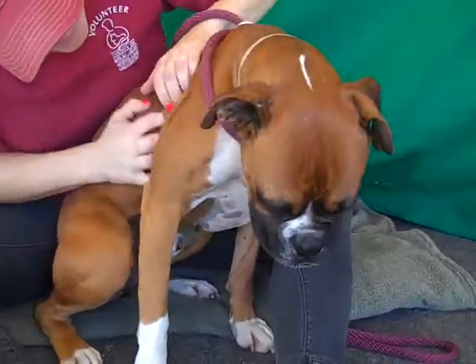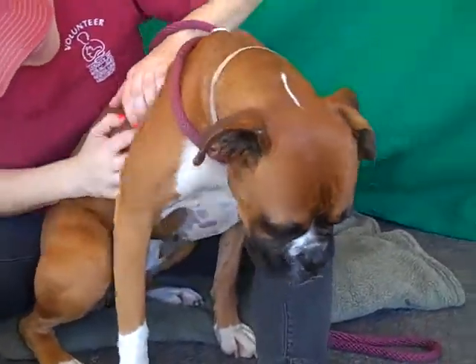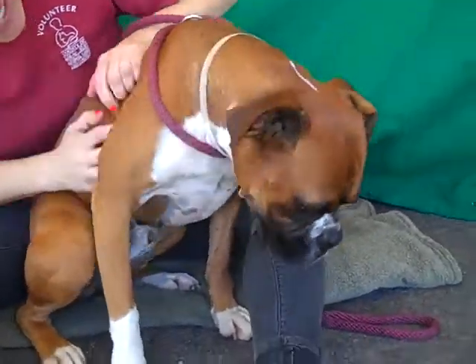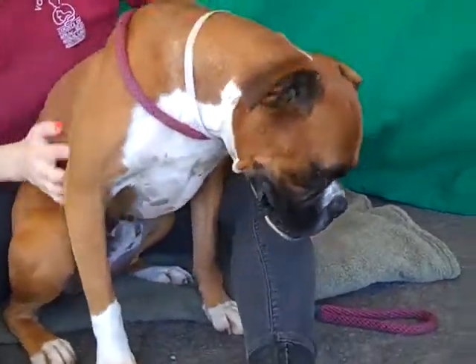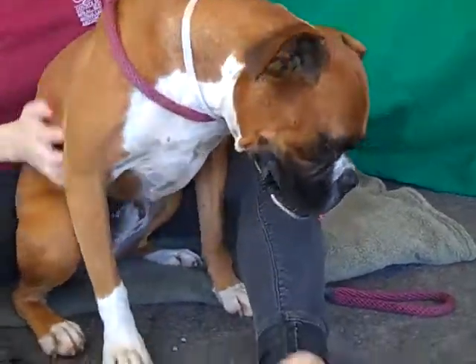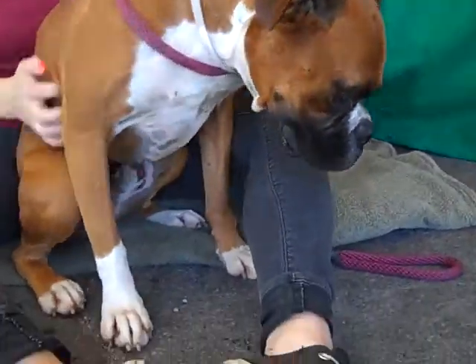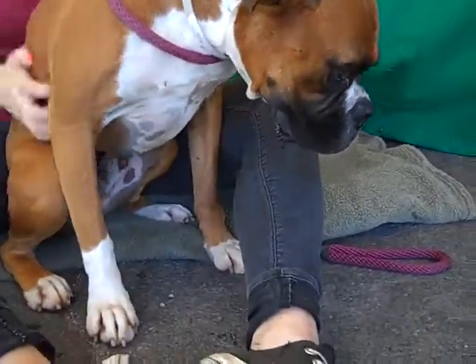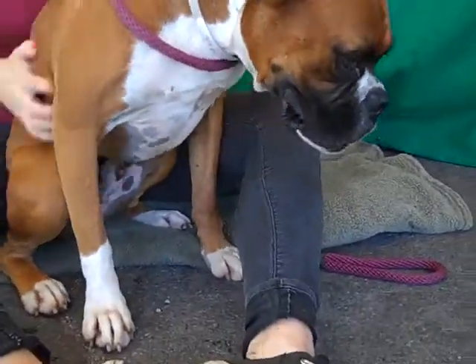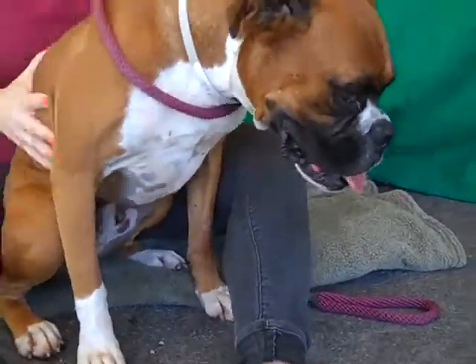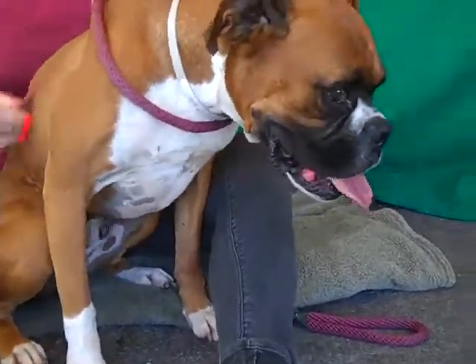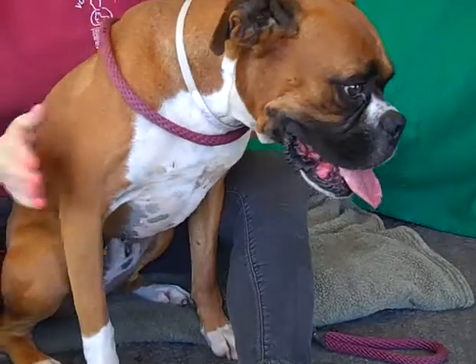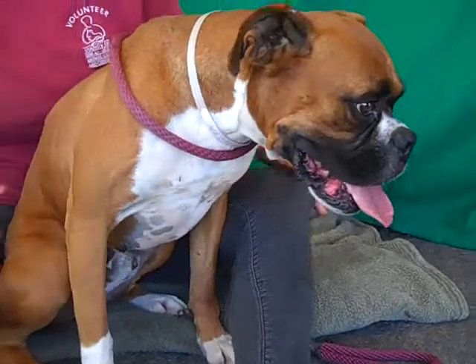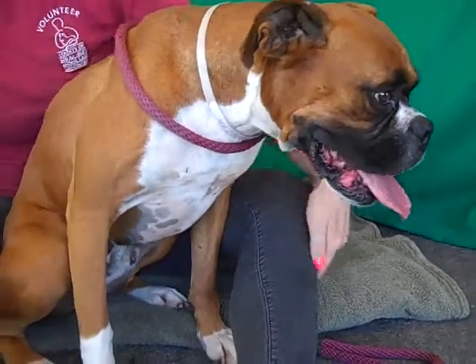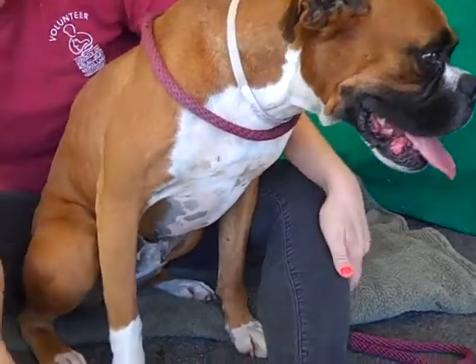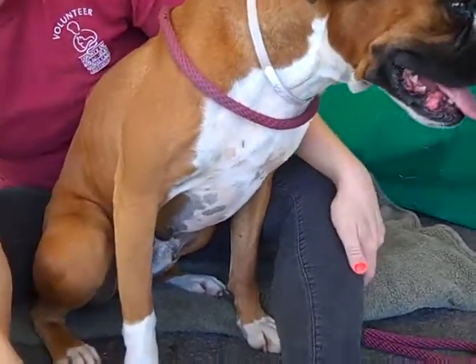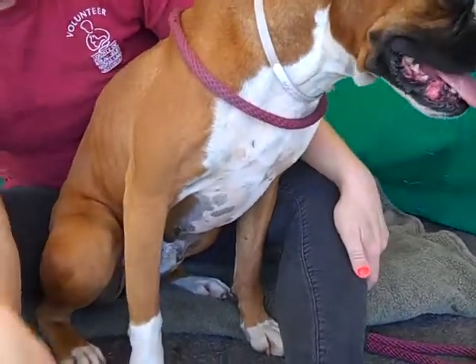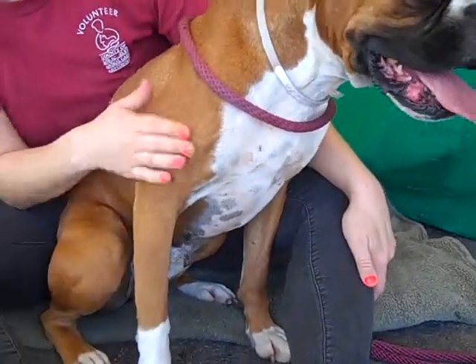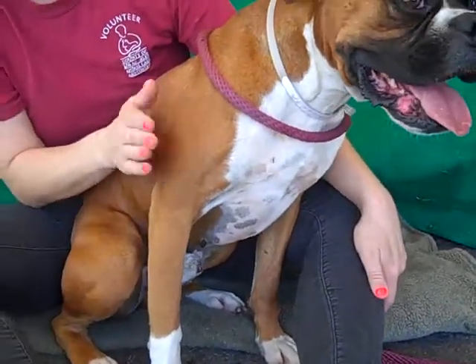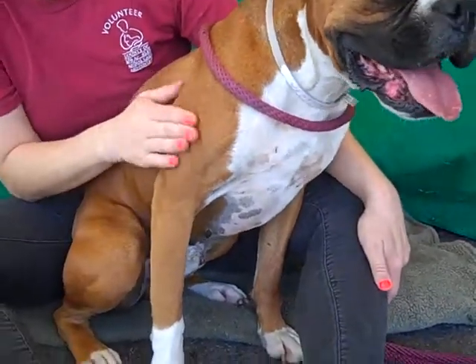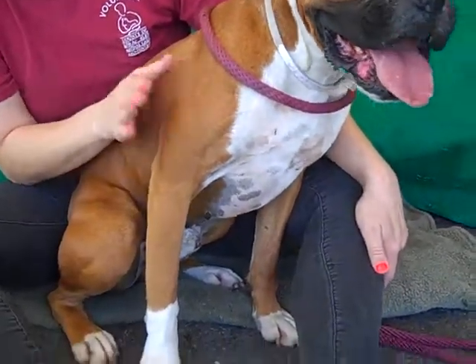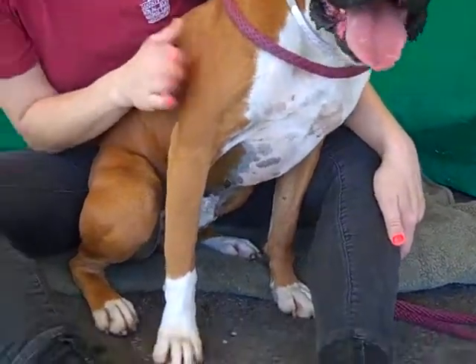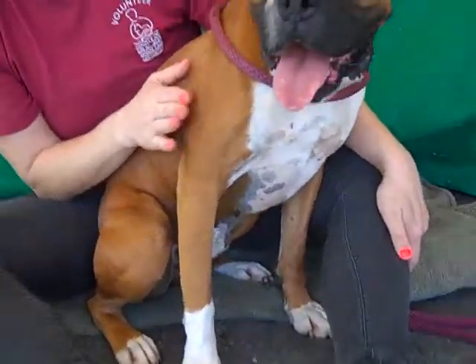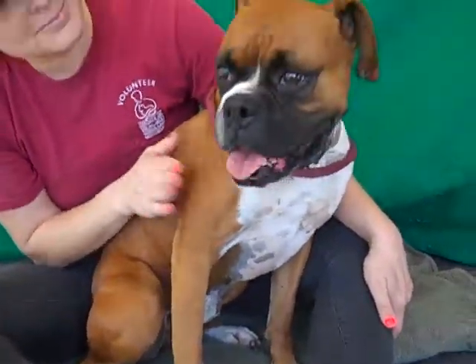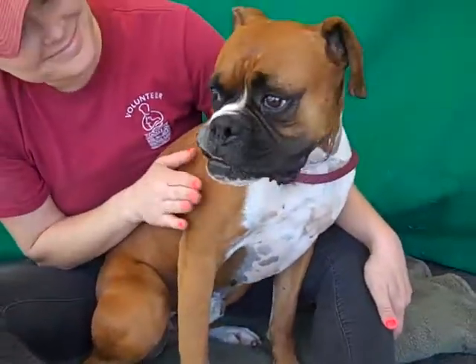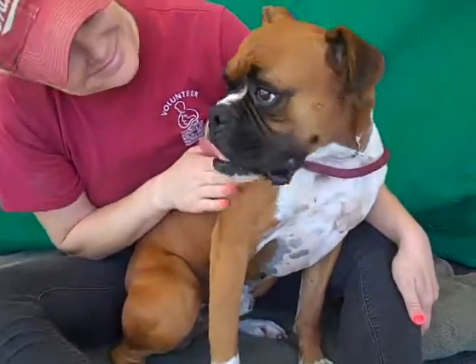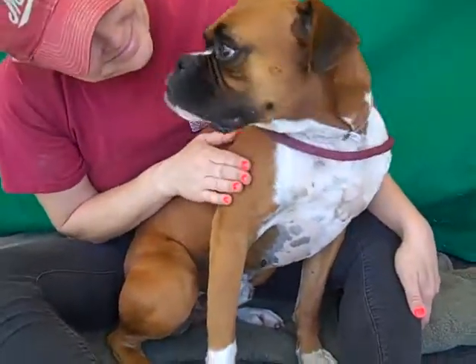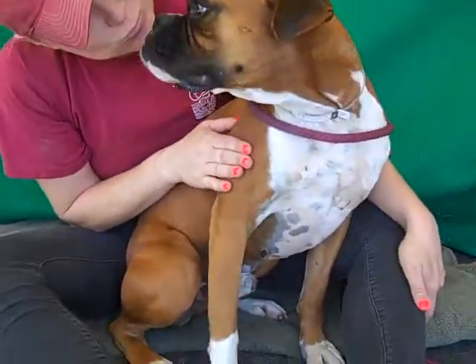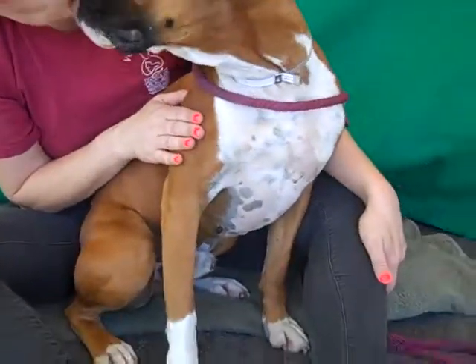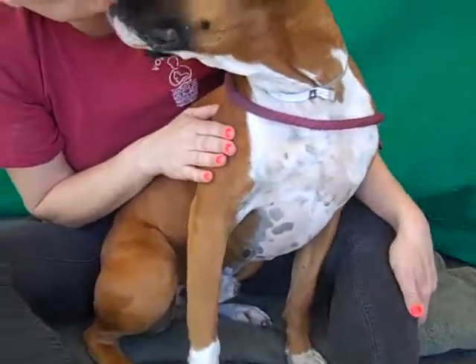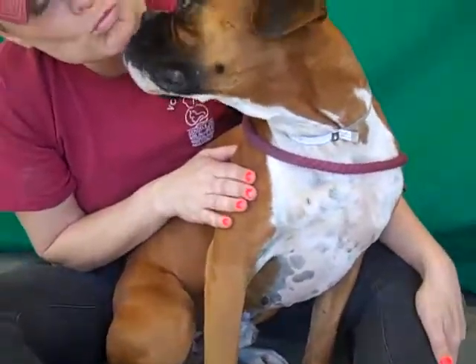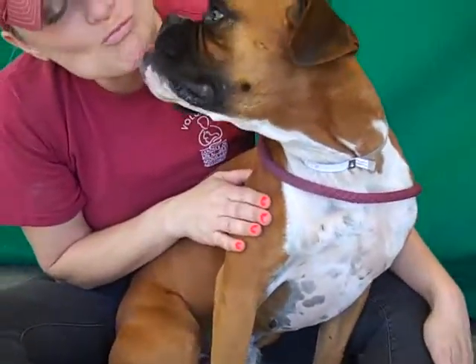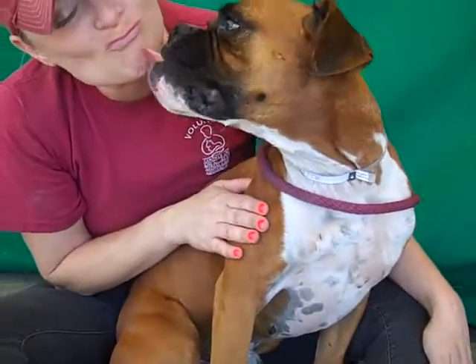He wasn't lucky enough with his owner. He came in as an owner surrender on August 6th. He weighs 44 pounds and as you can see, he's a sweet pea.